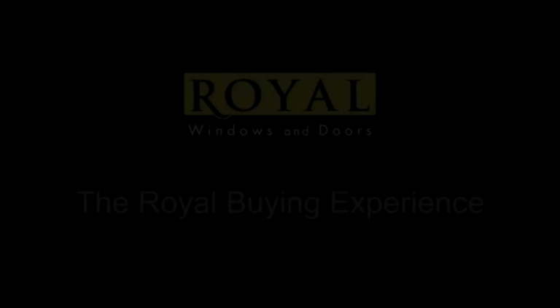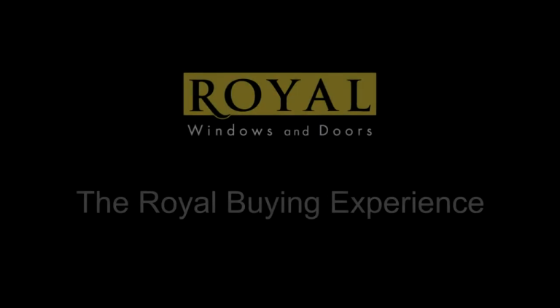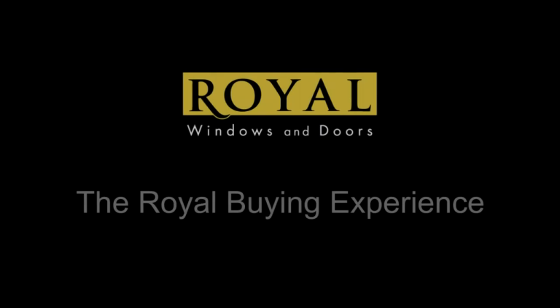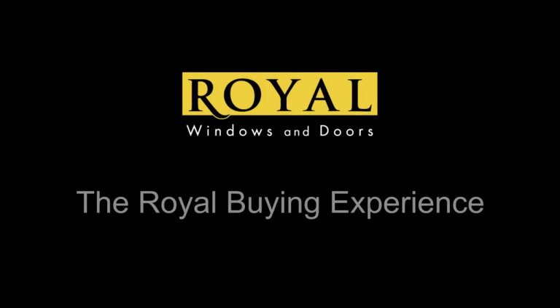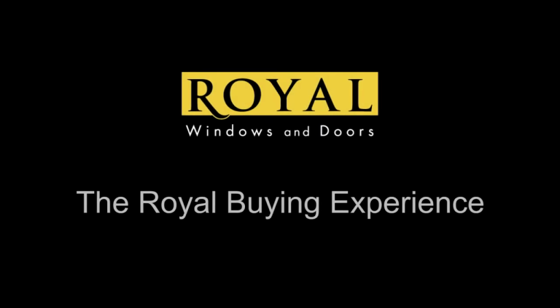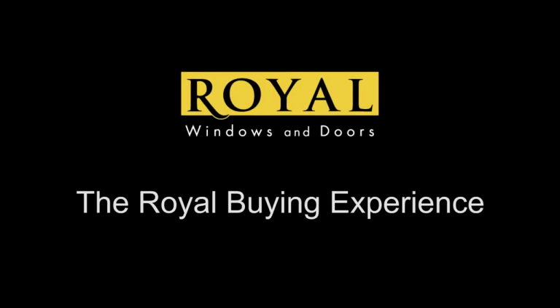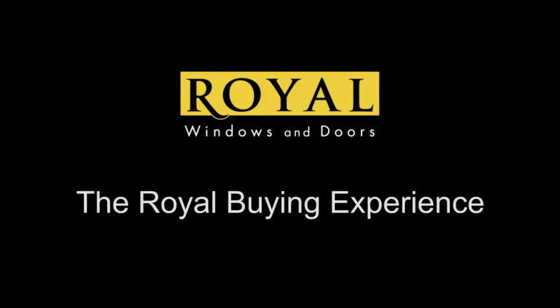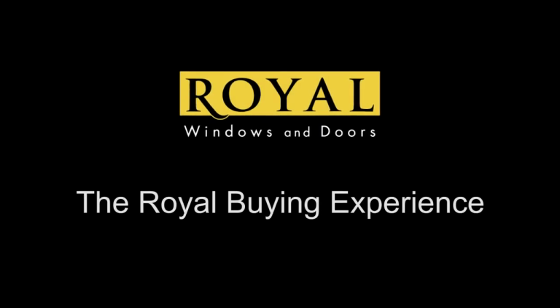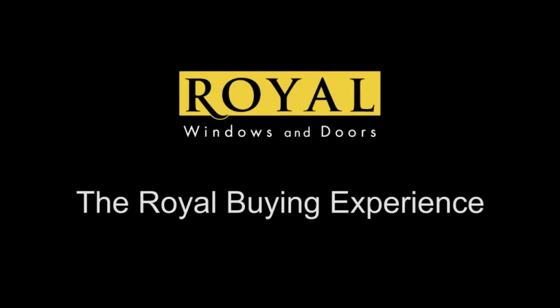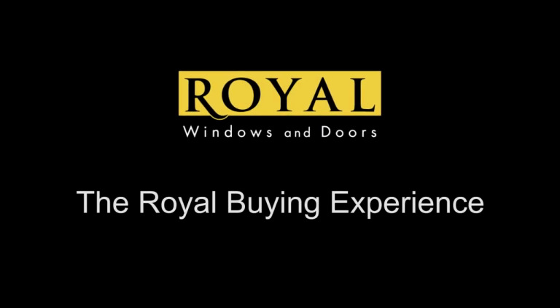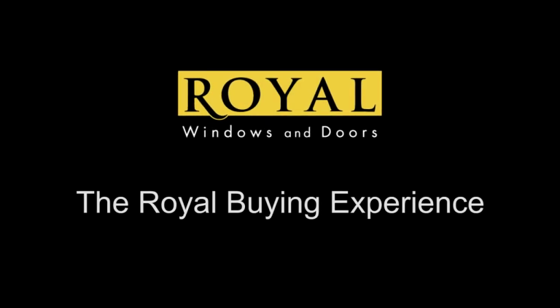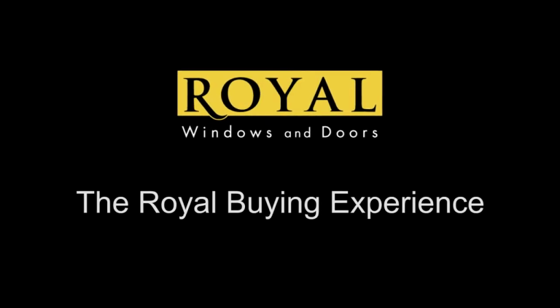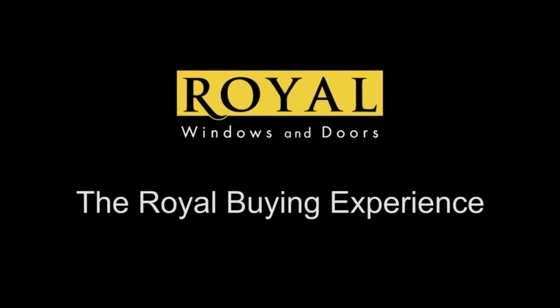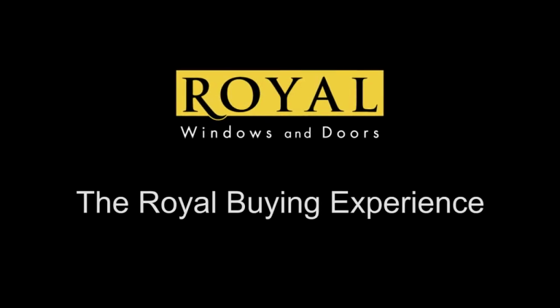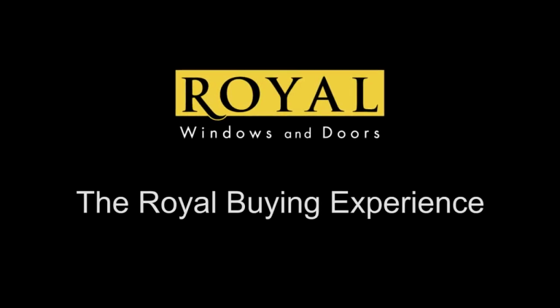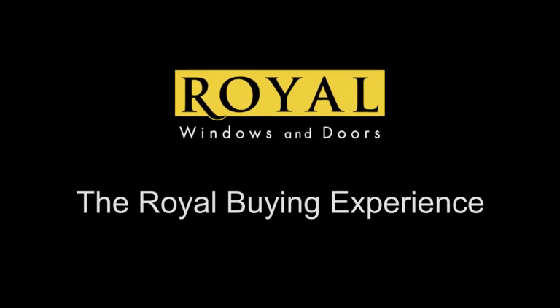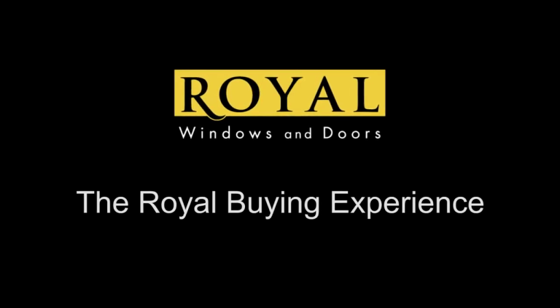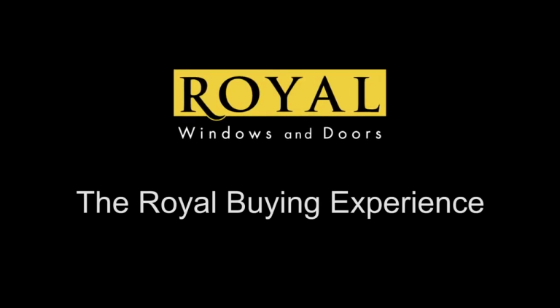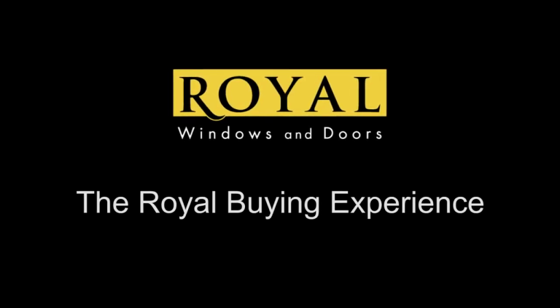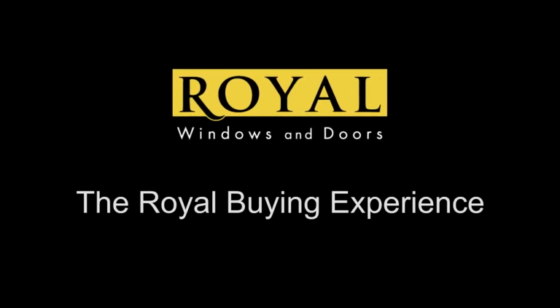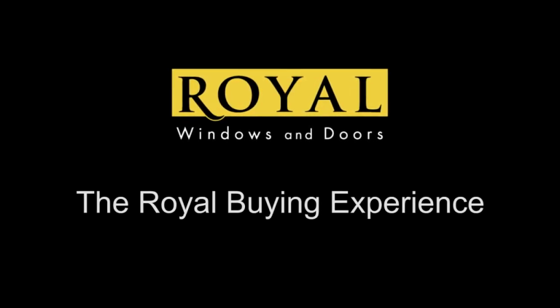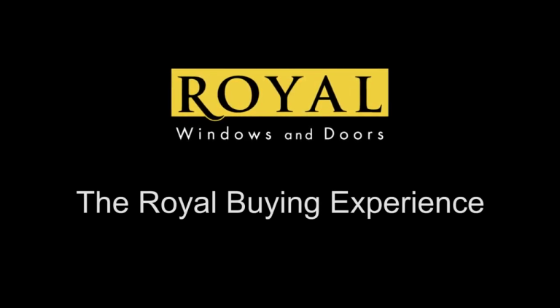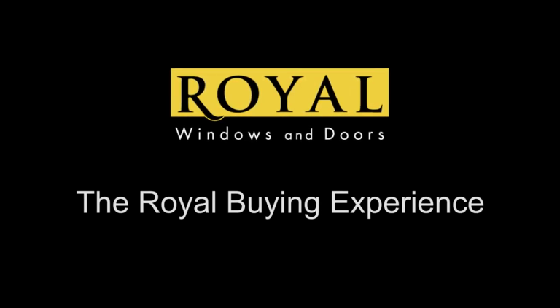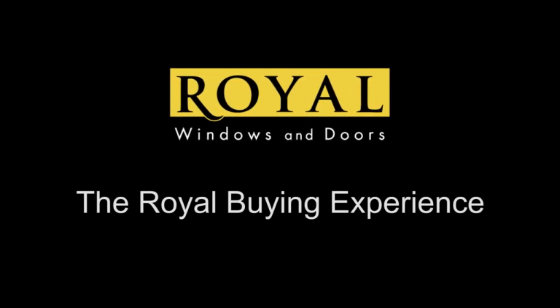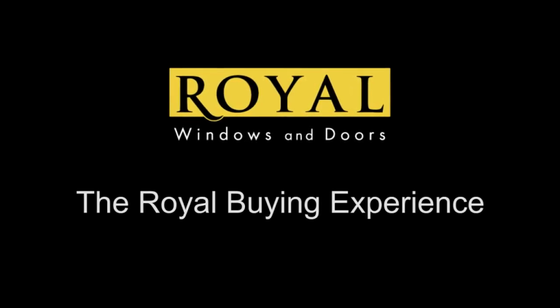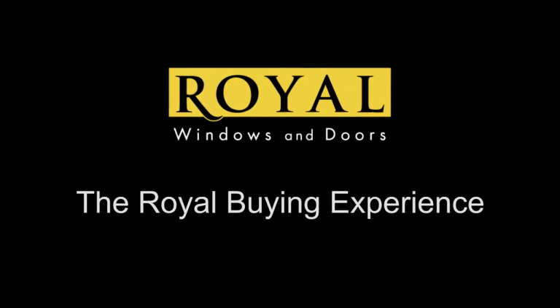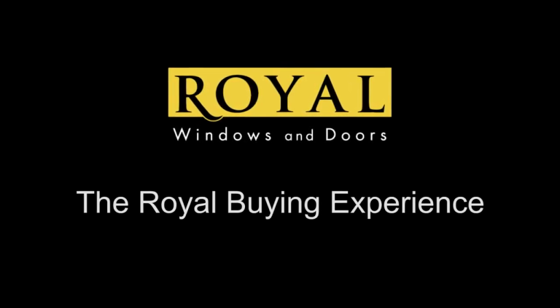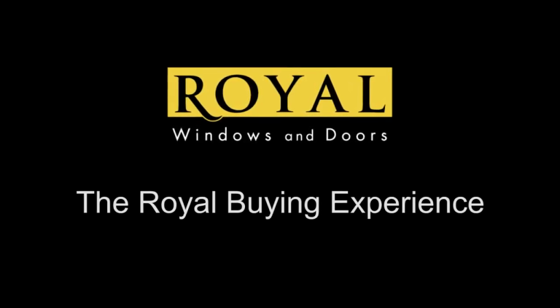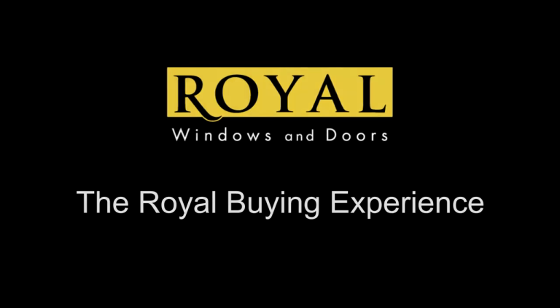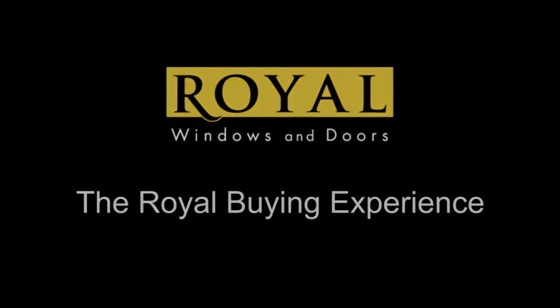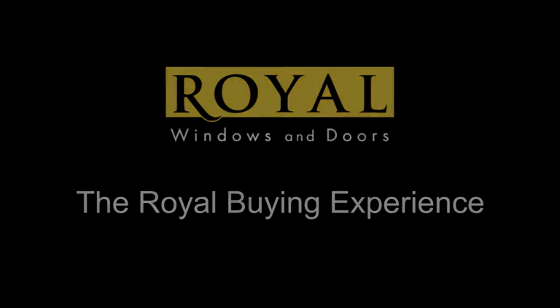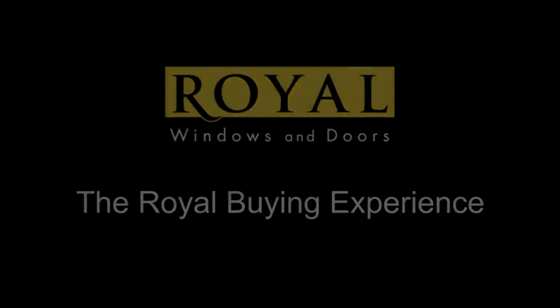At Royal Windows and Doors, we've worked hard to make the buying experience easier and more efficient for you.